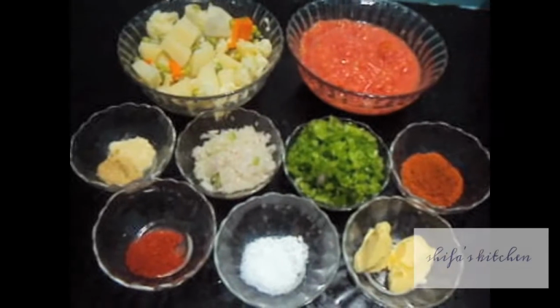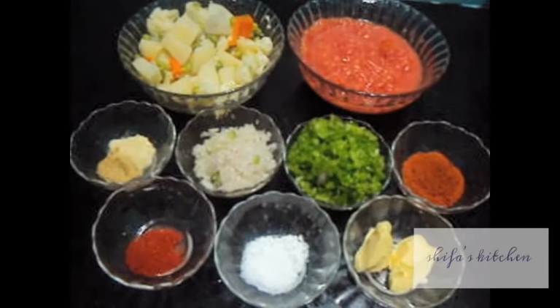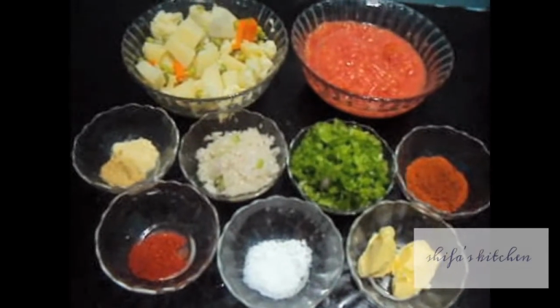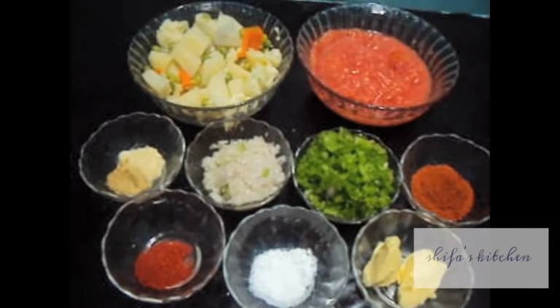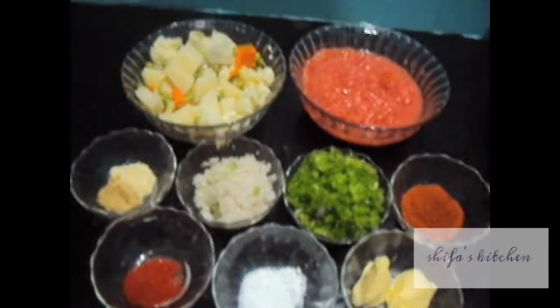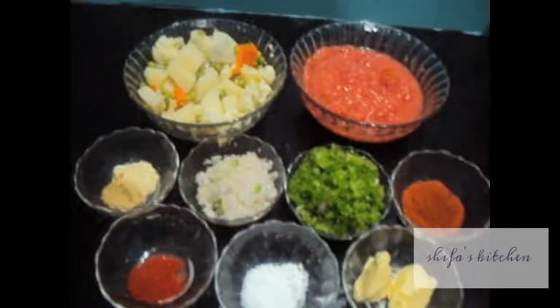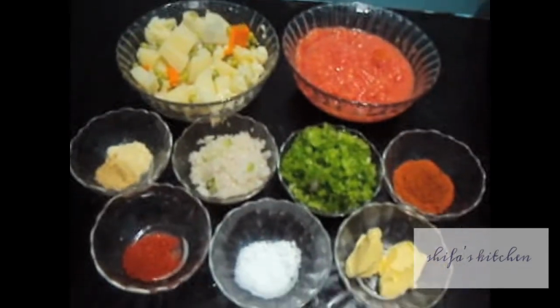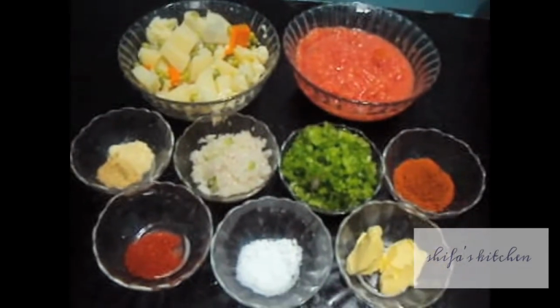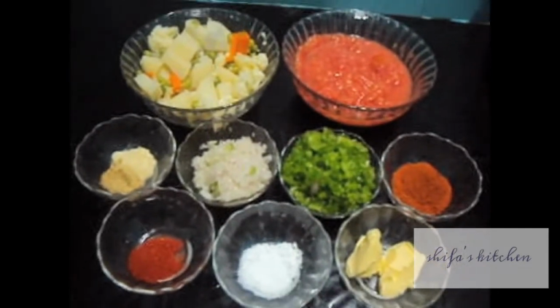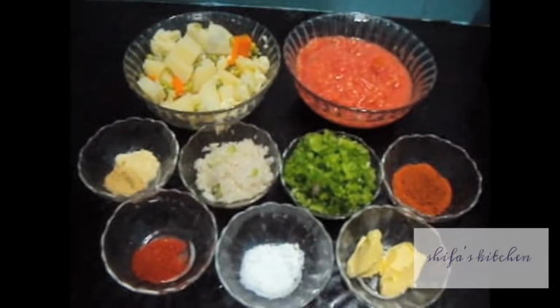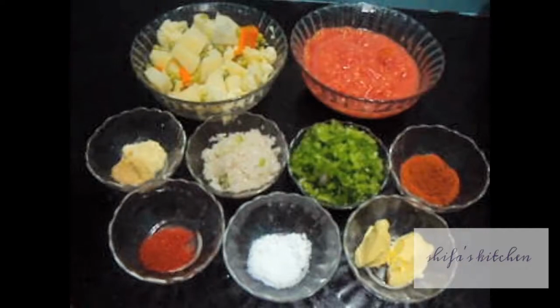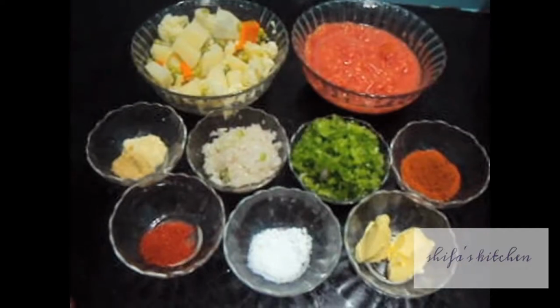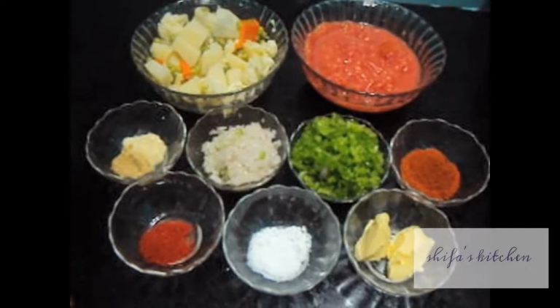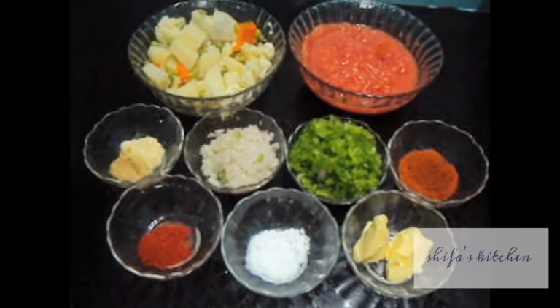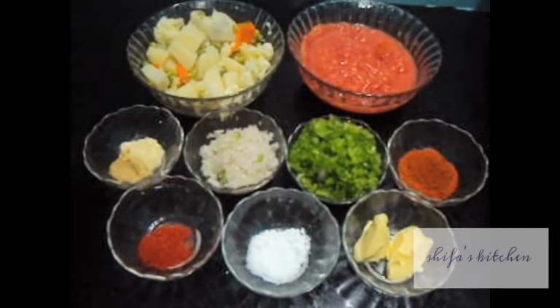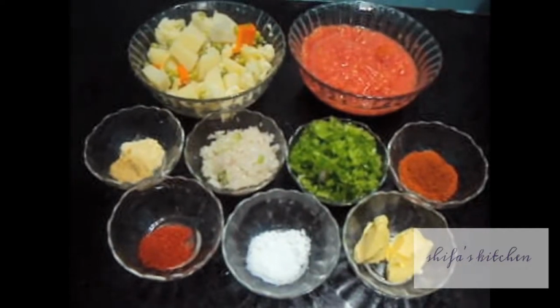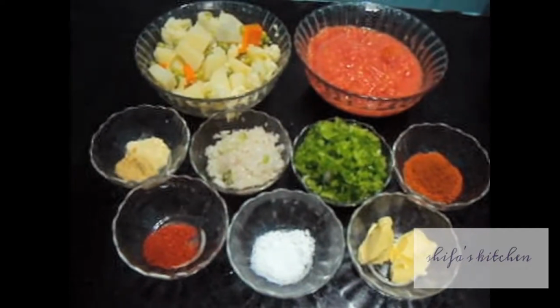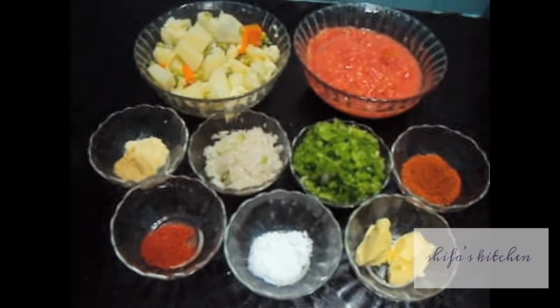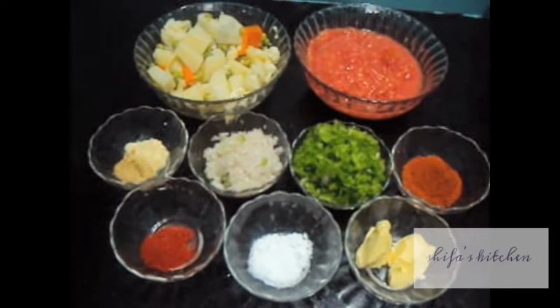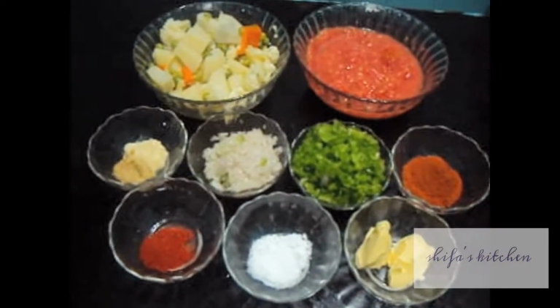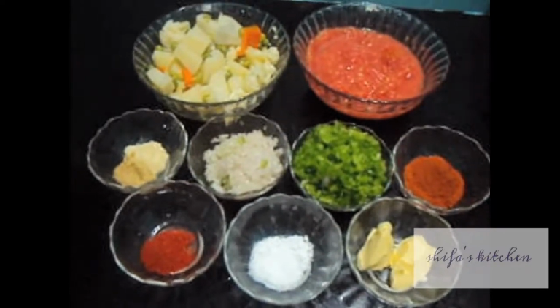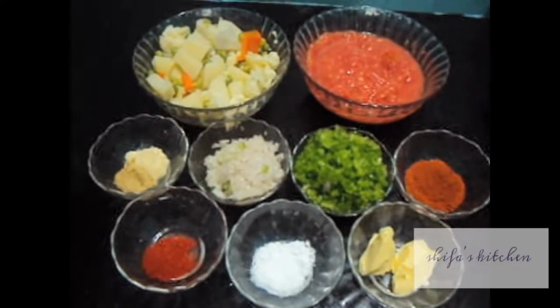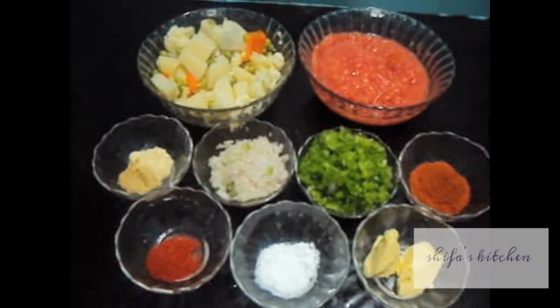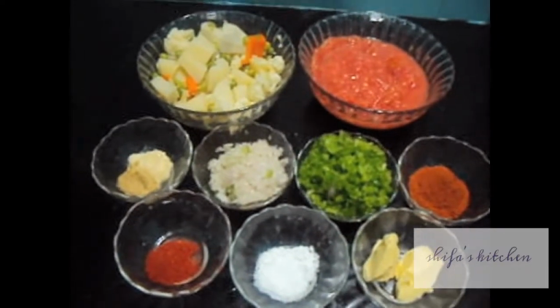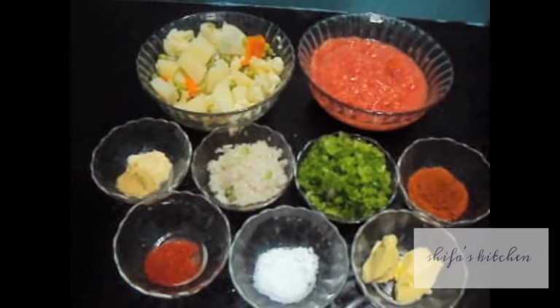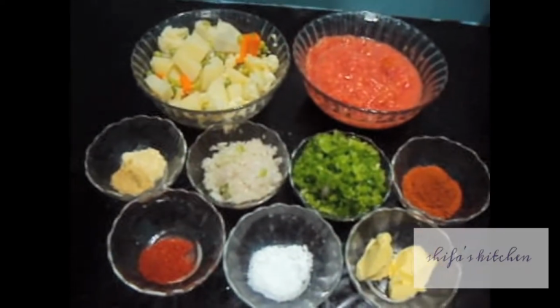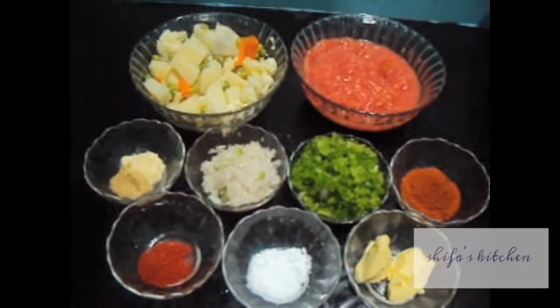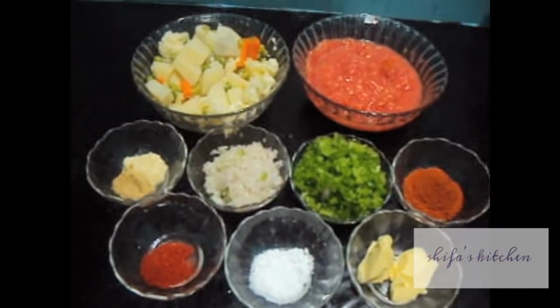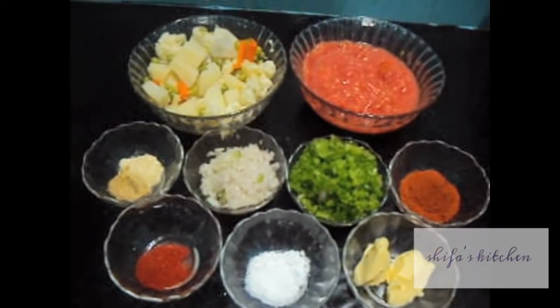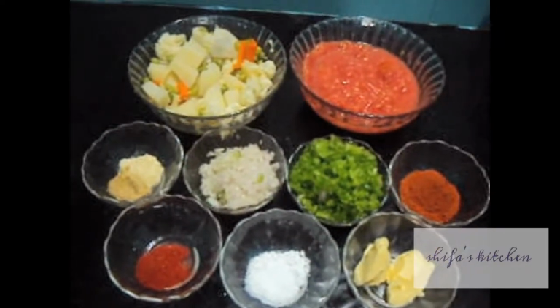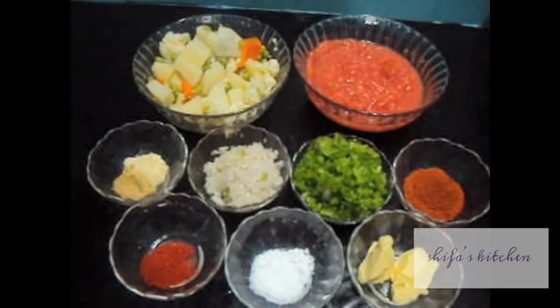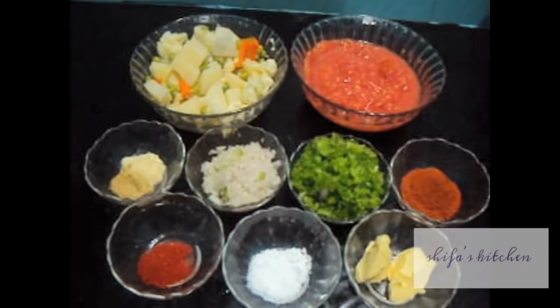Hello friends, welcome to my channel Shifa's Kitchen. Today I am going to show you how to make Pau Bhaji.